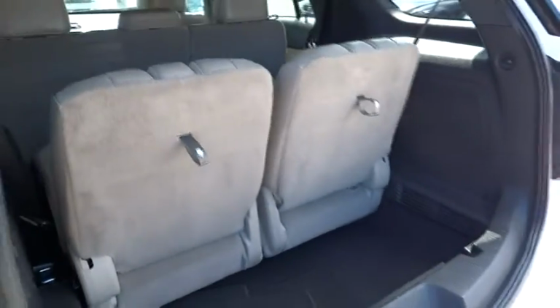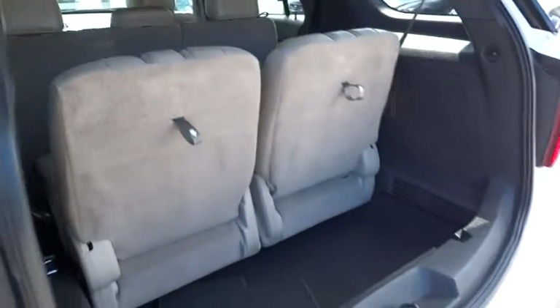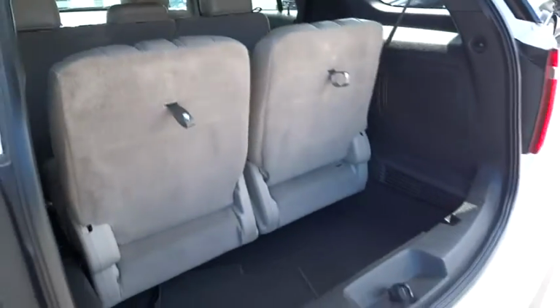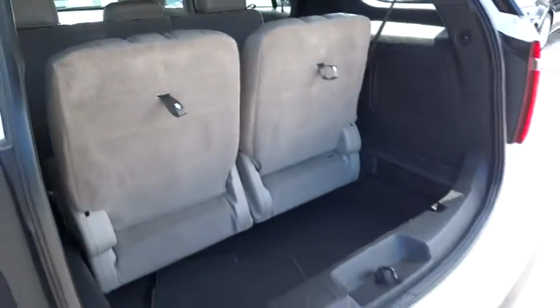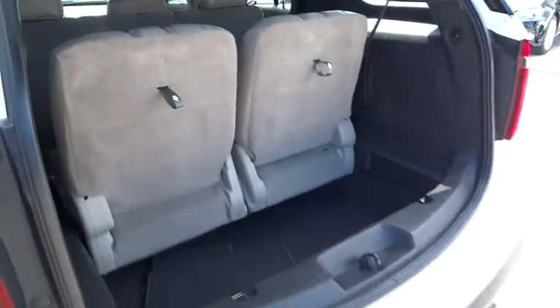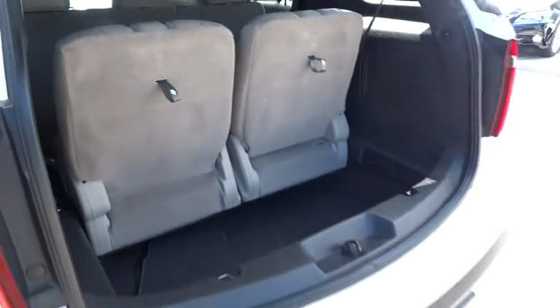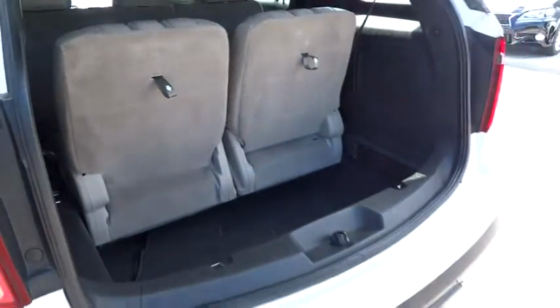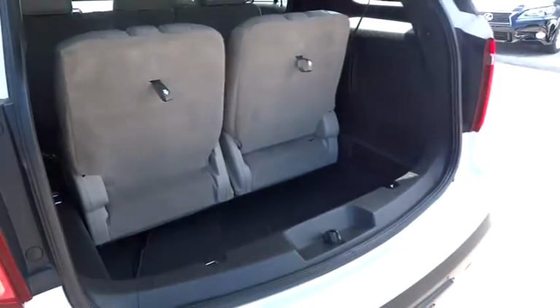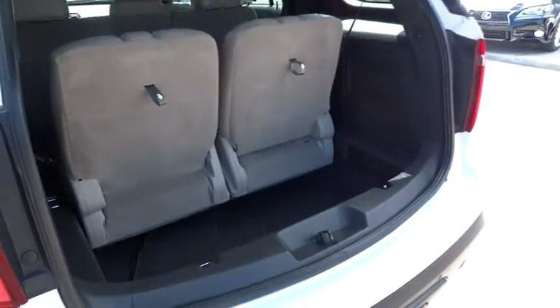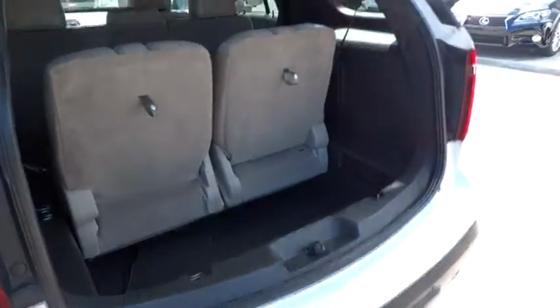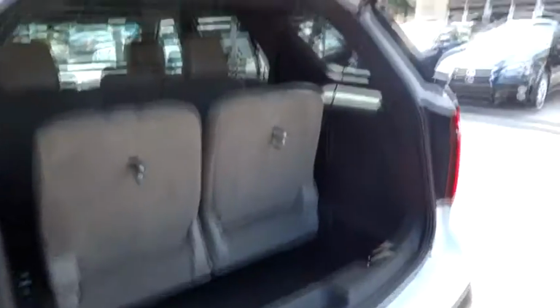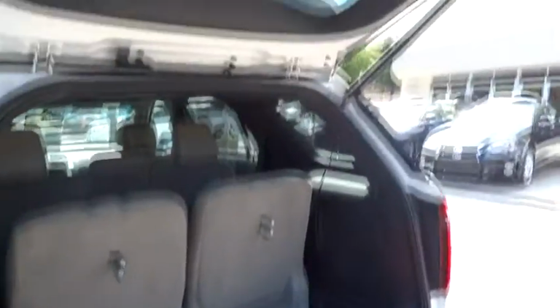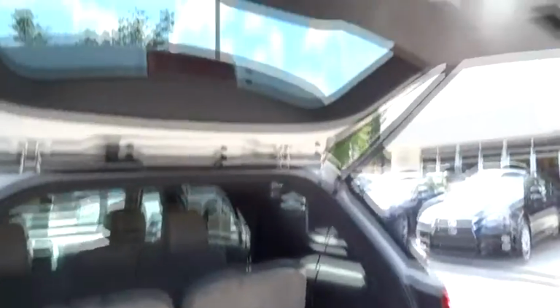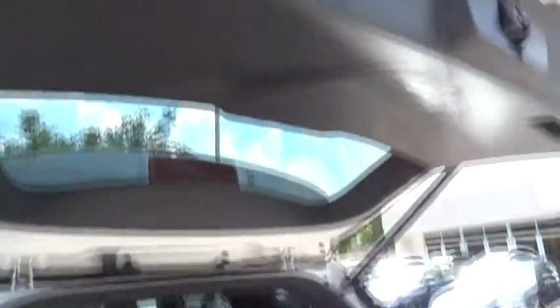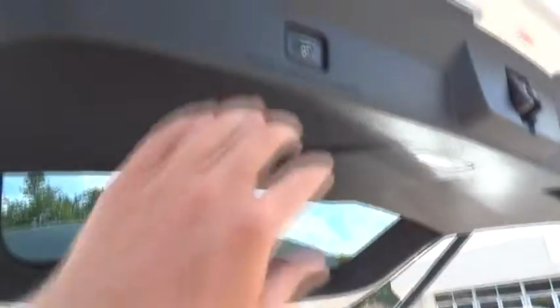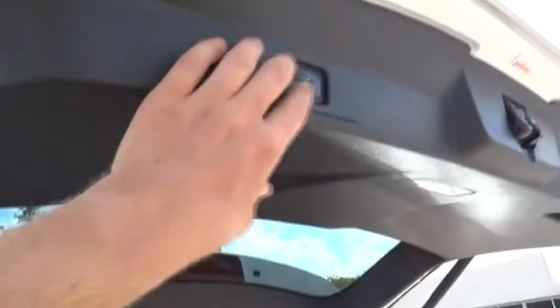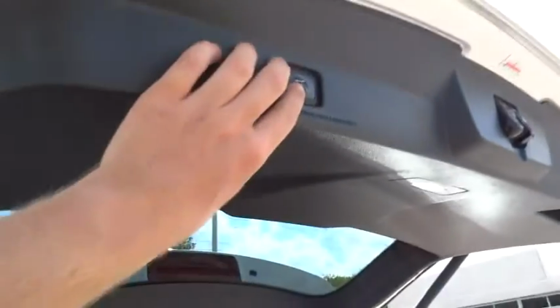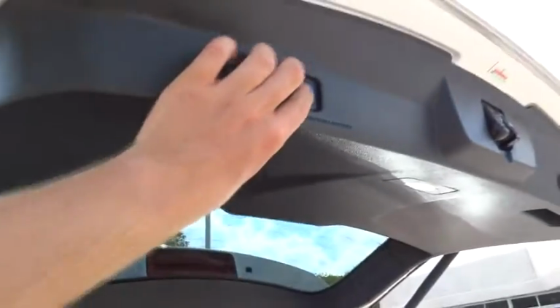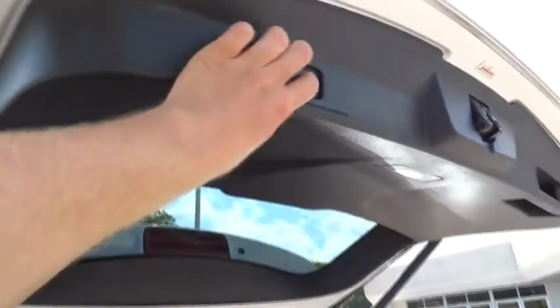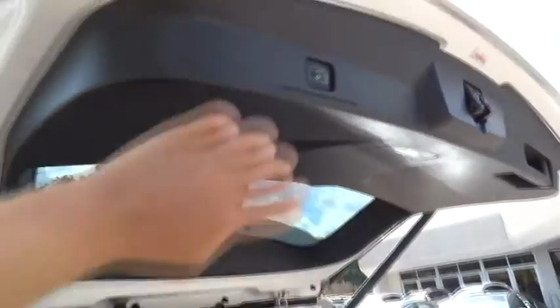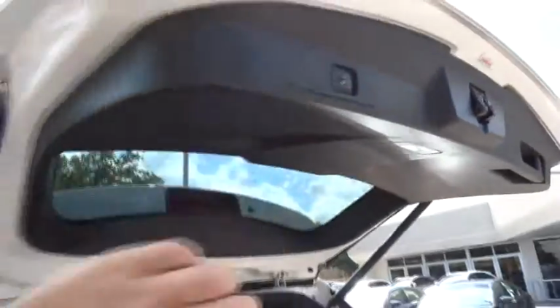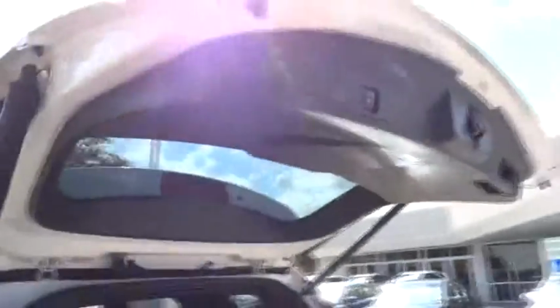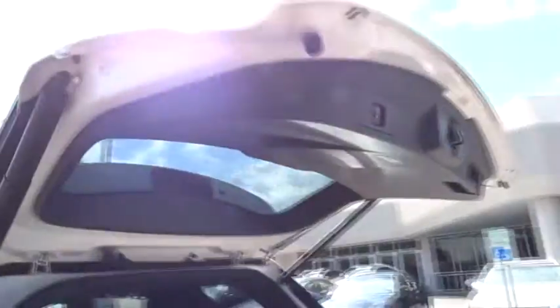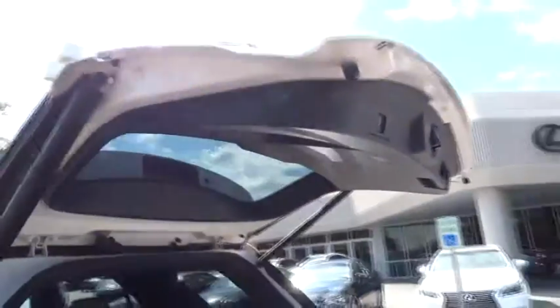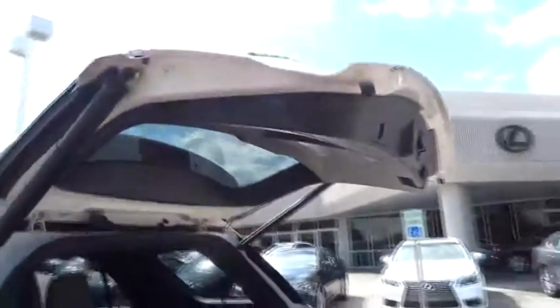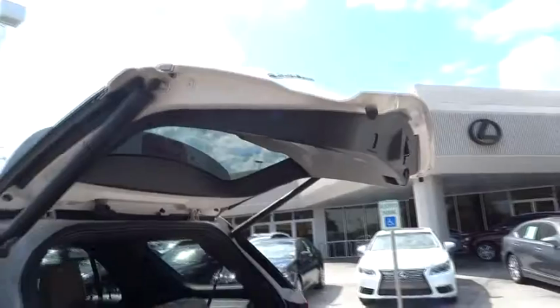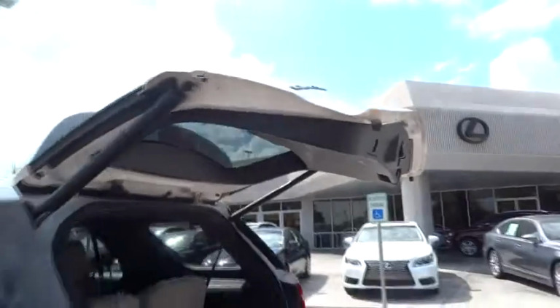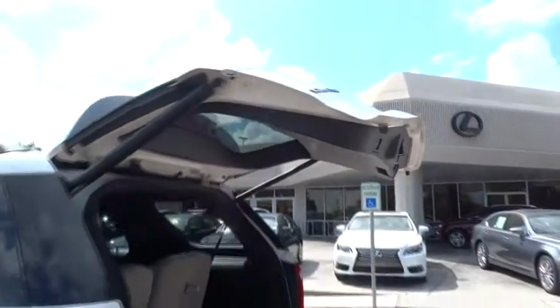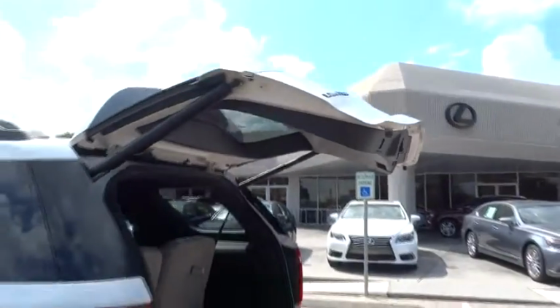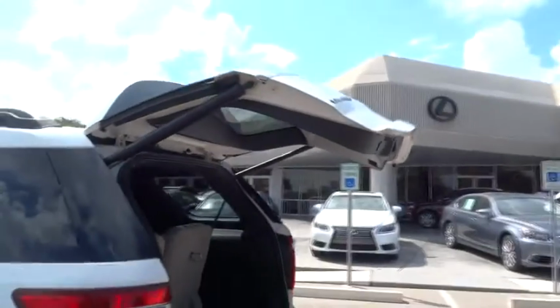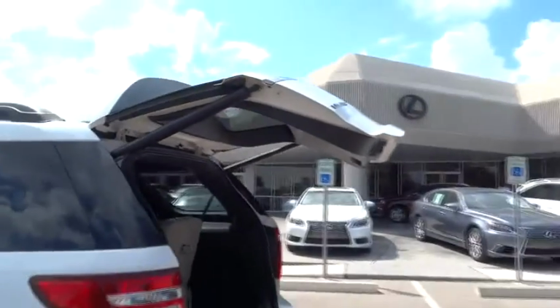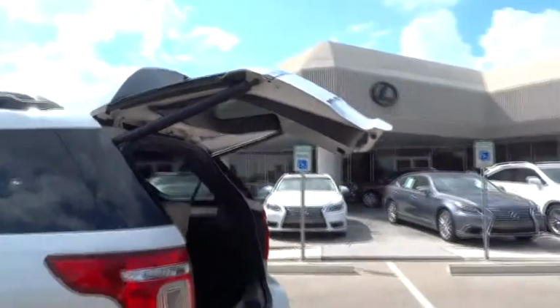FWD, universal garage door opener, AM FM stereo radio, climate control.